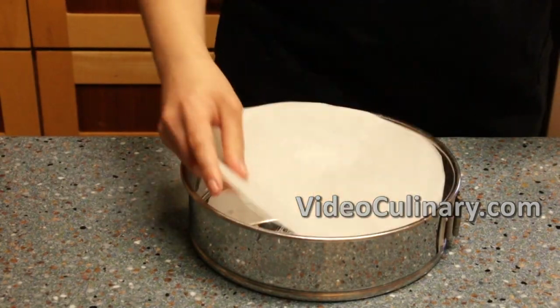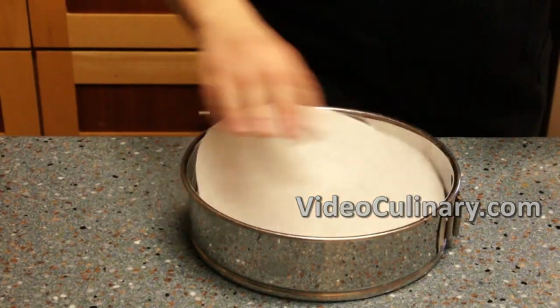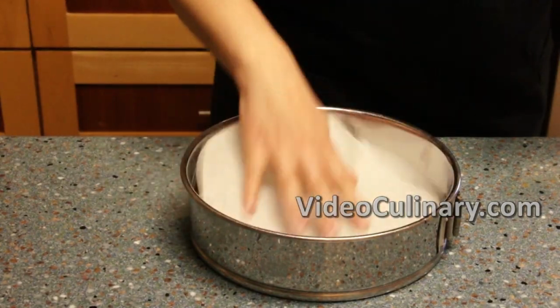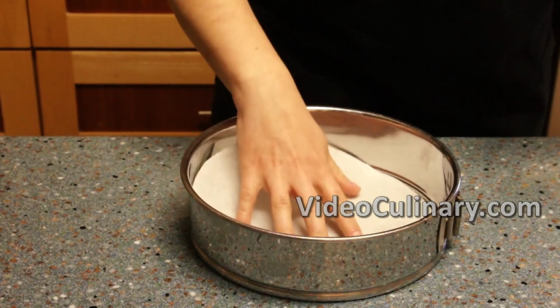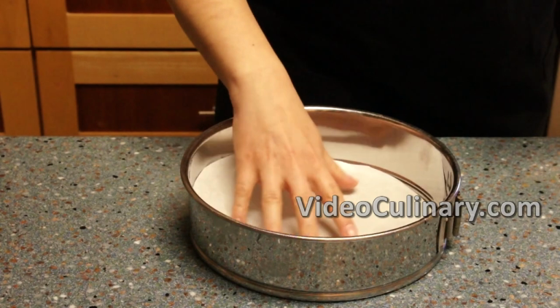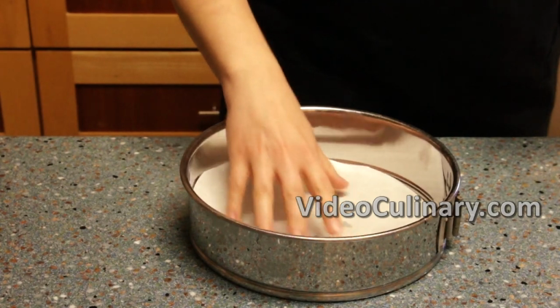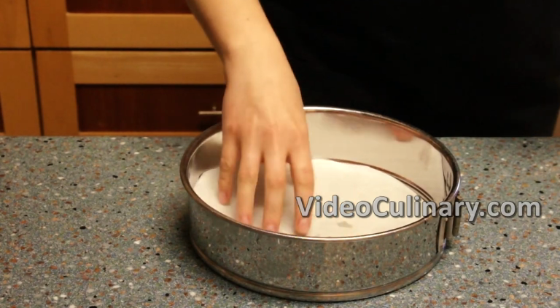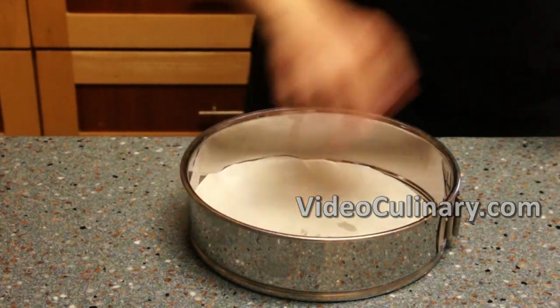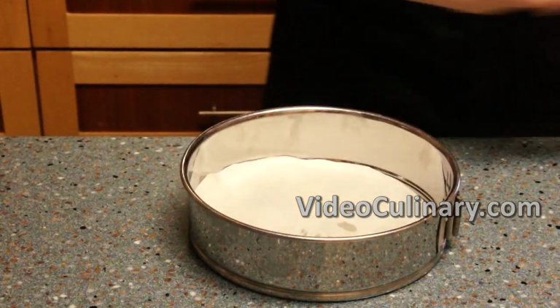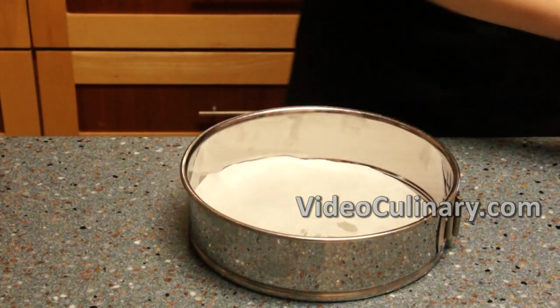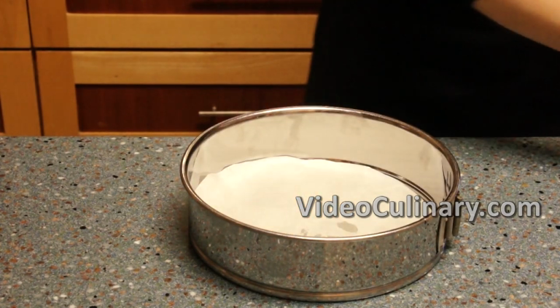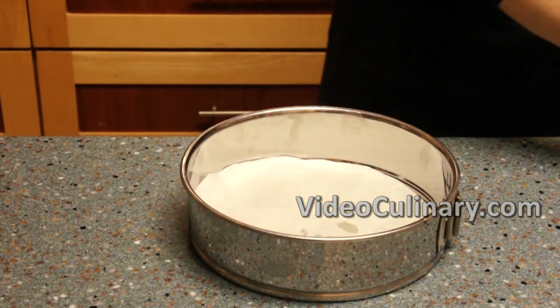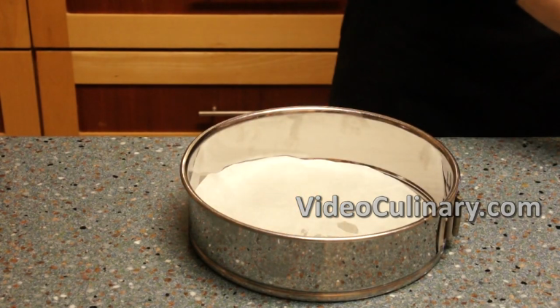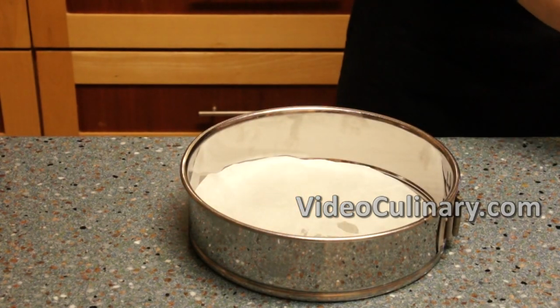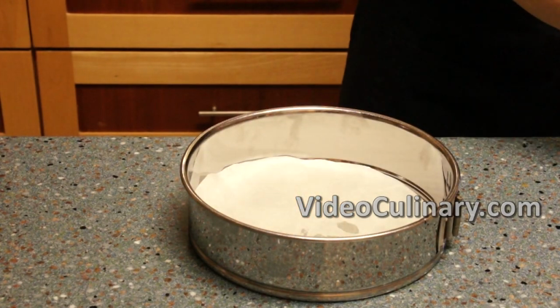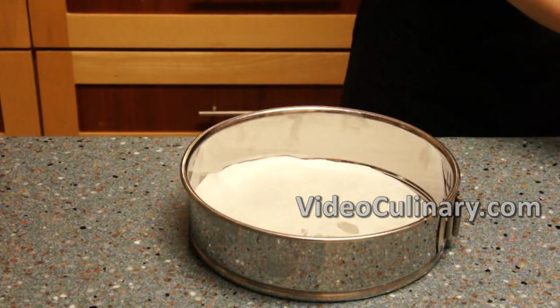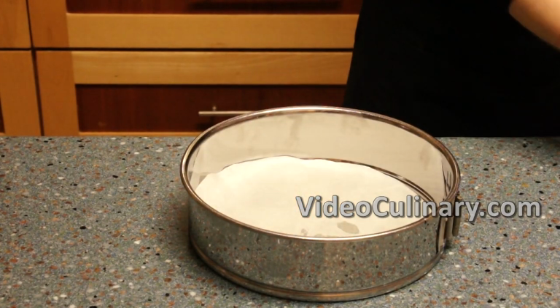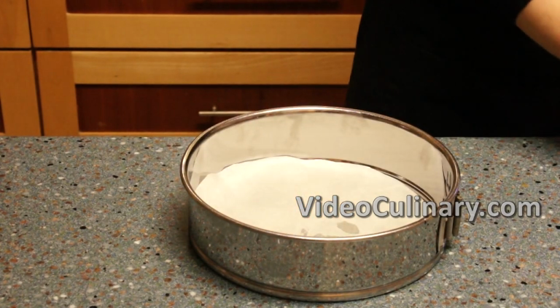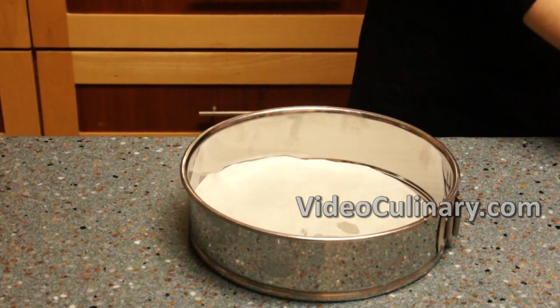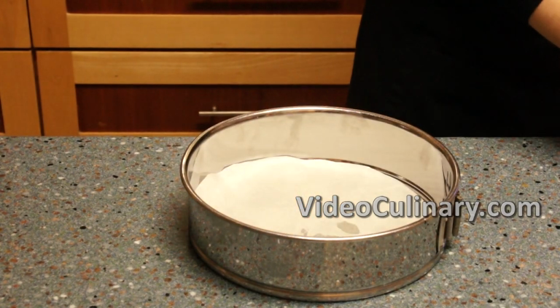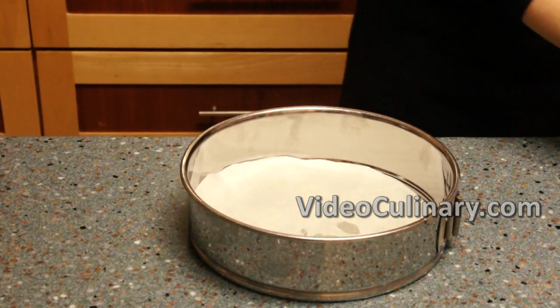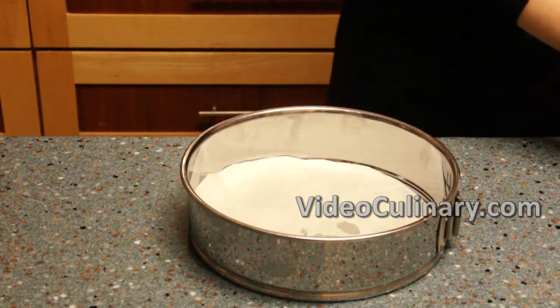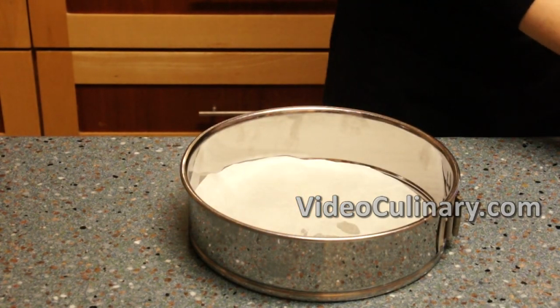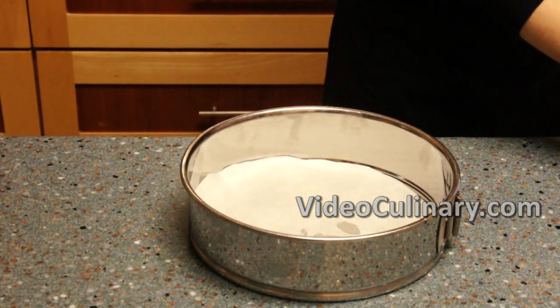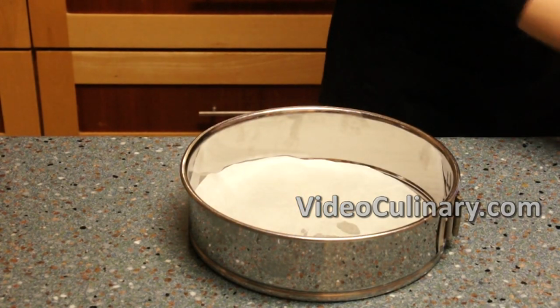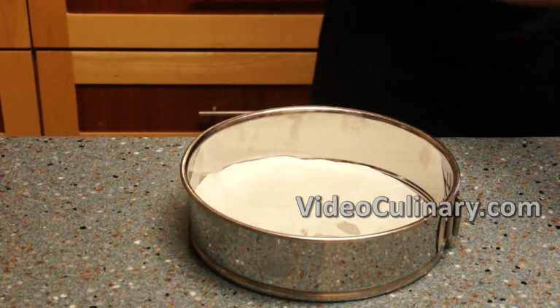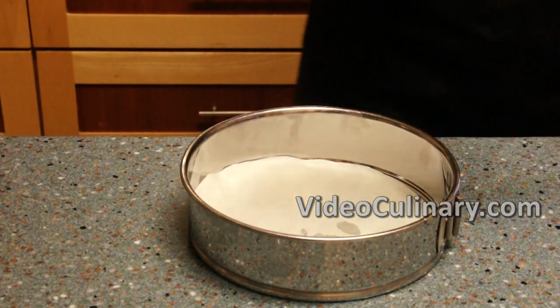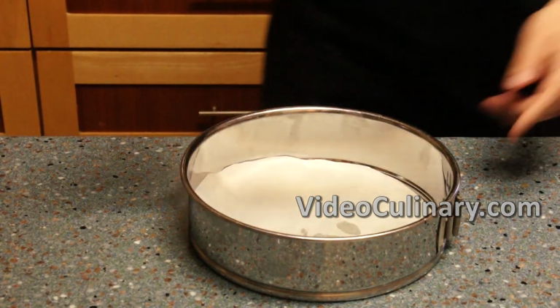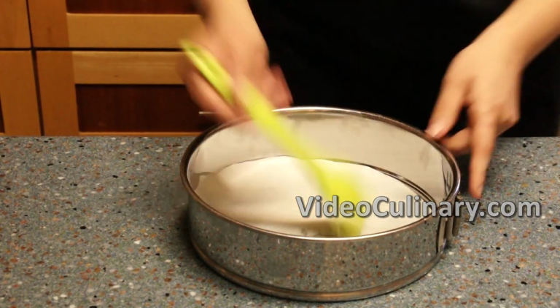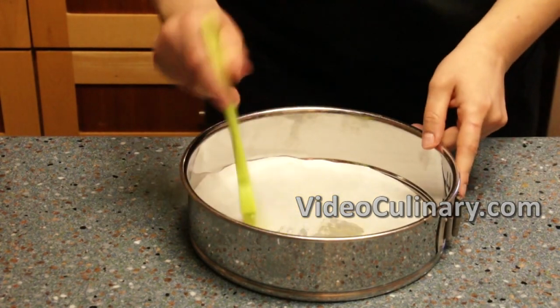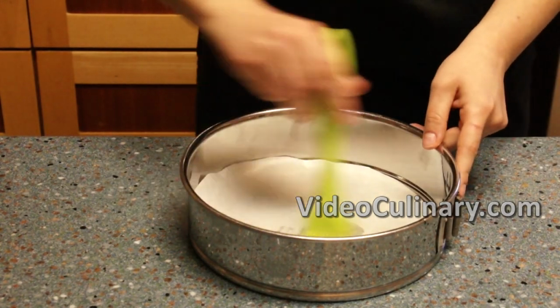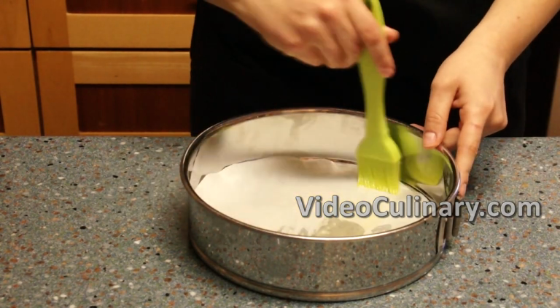Line a 24 cm cake pan with parchment paper and brush with melted butter.